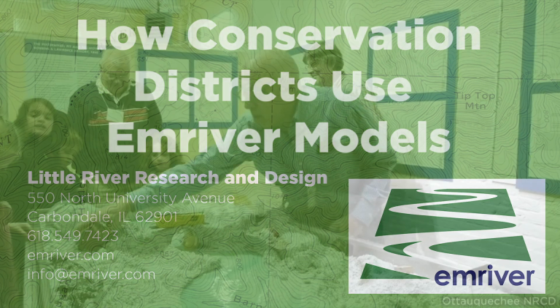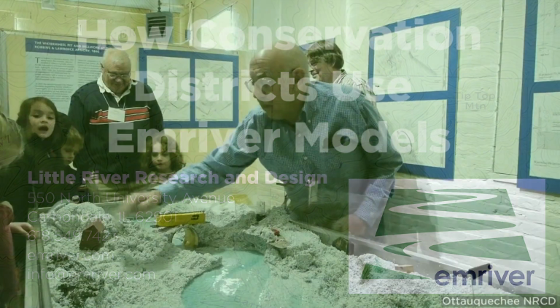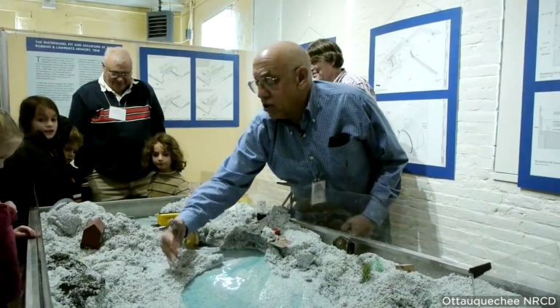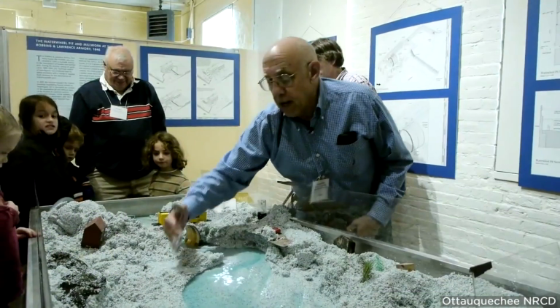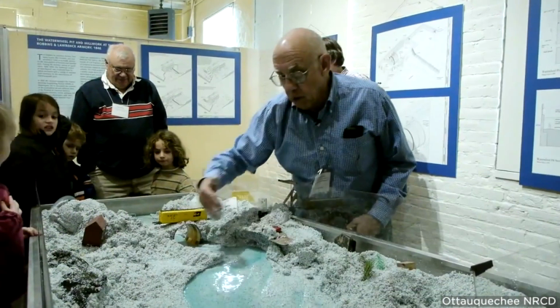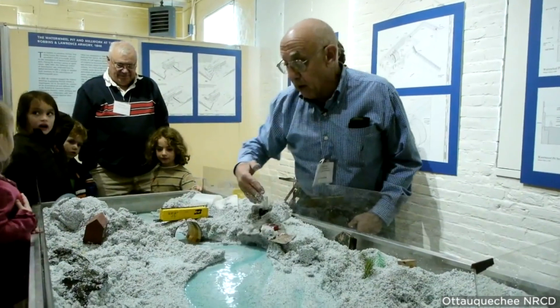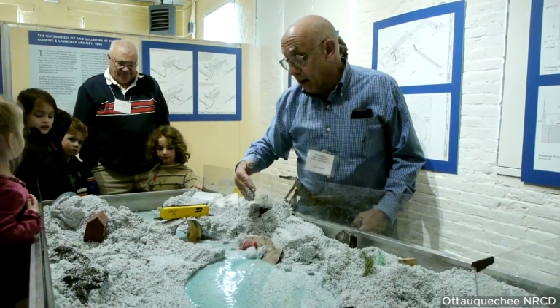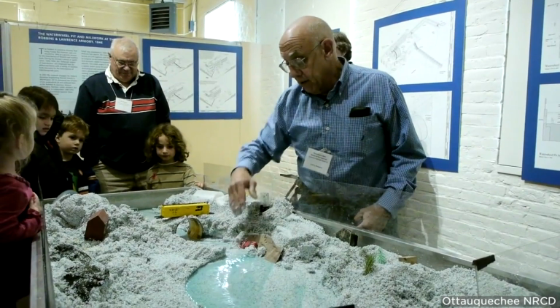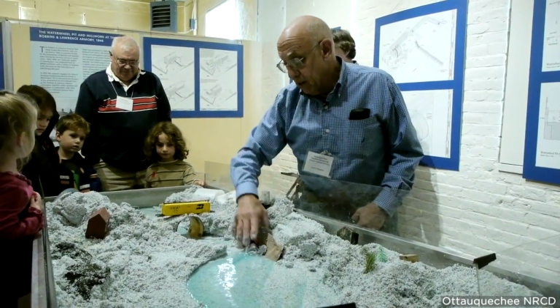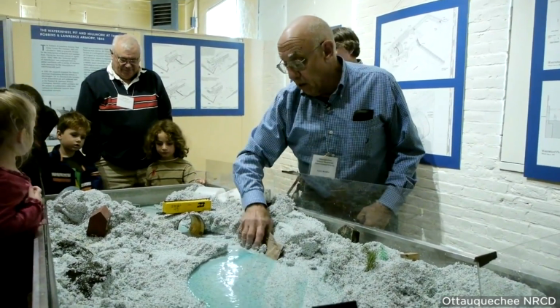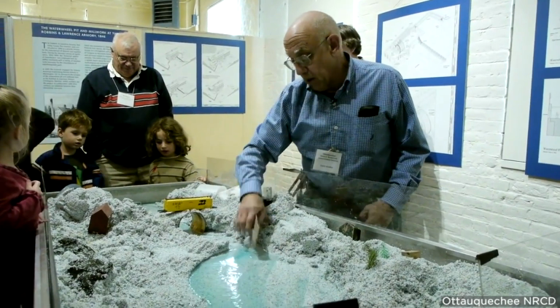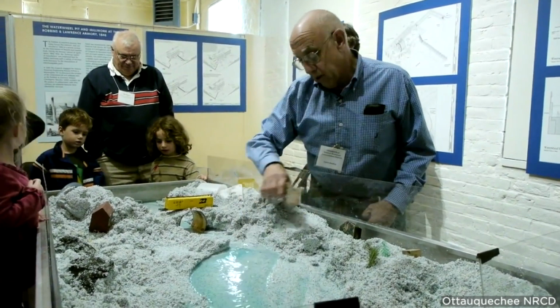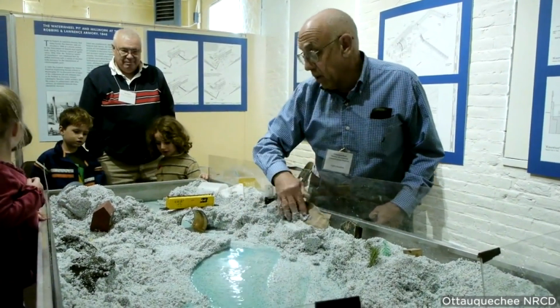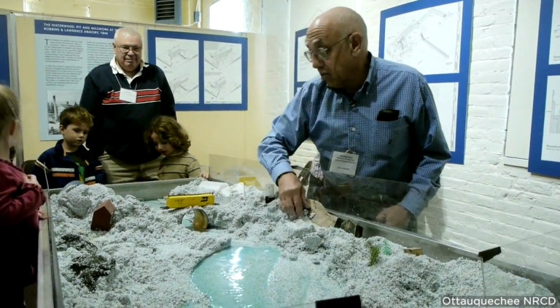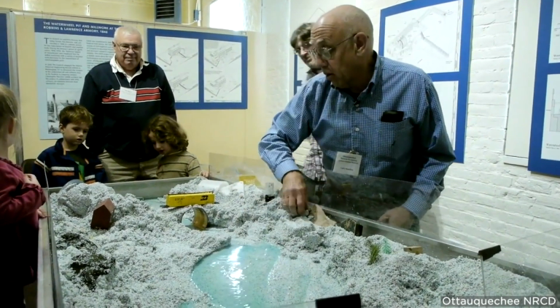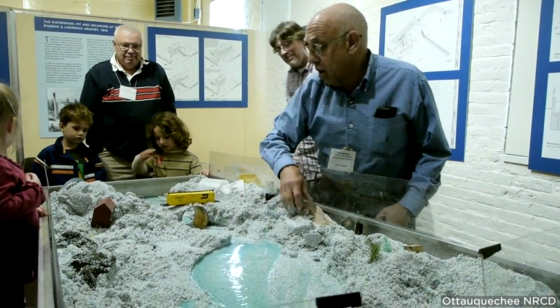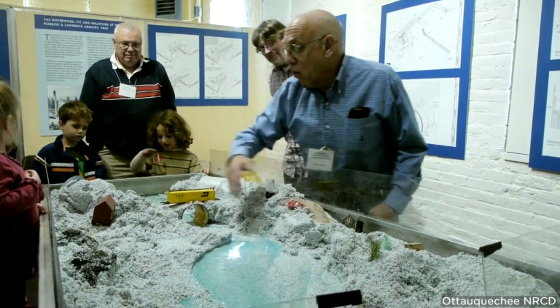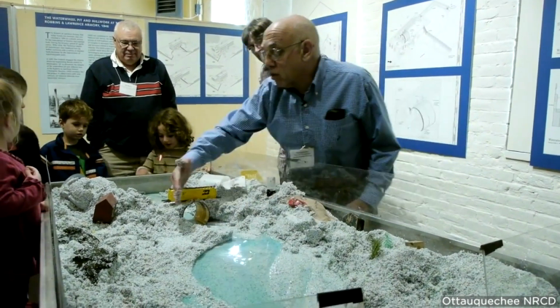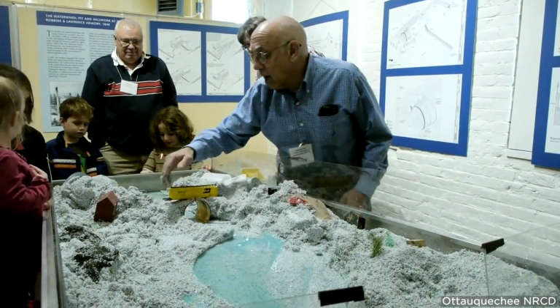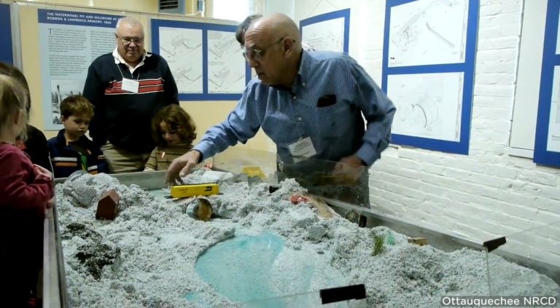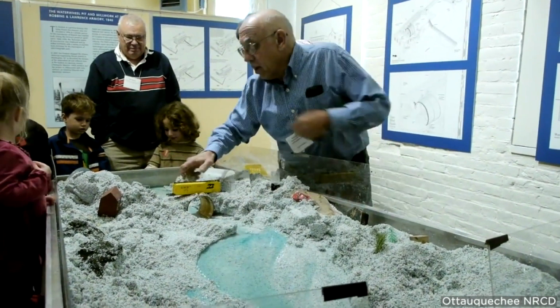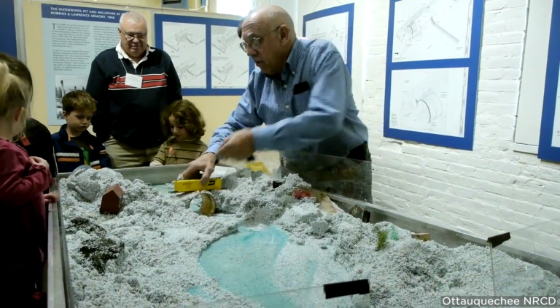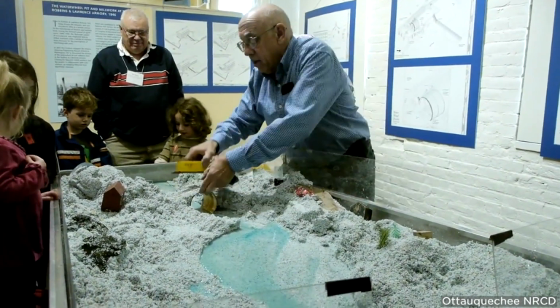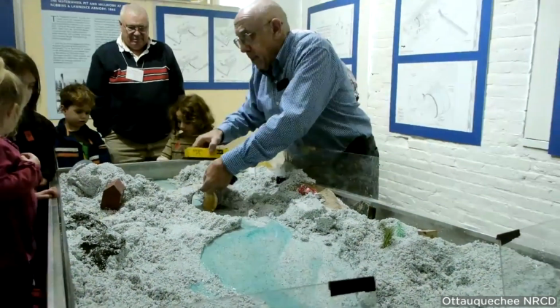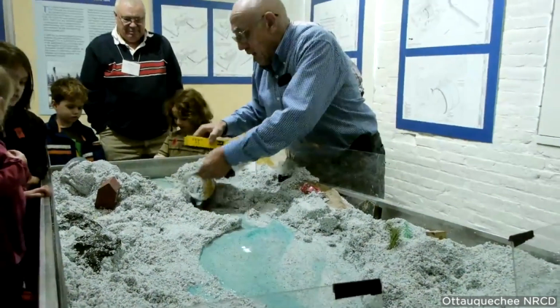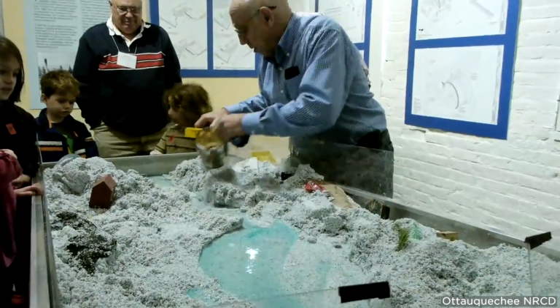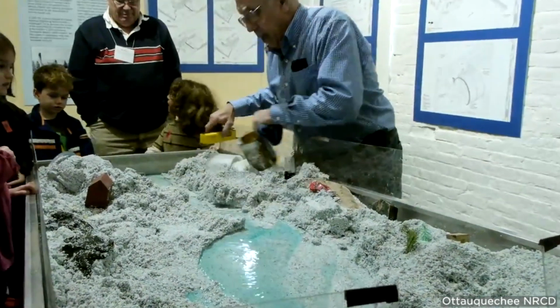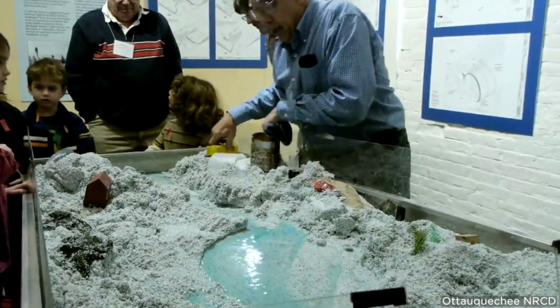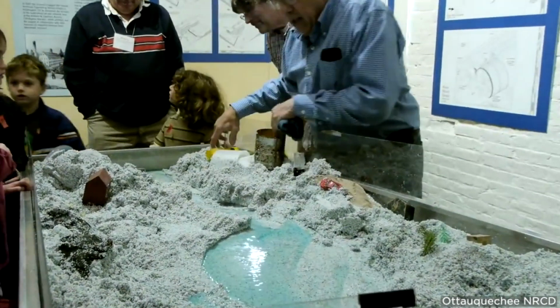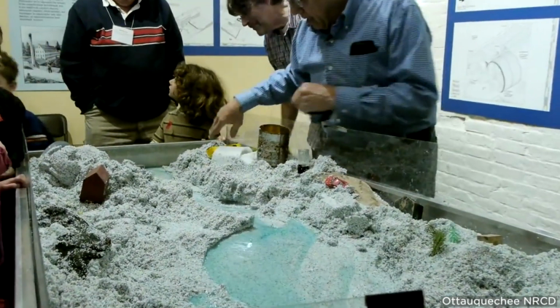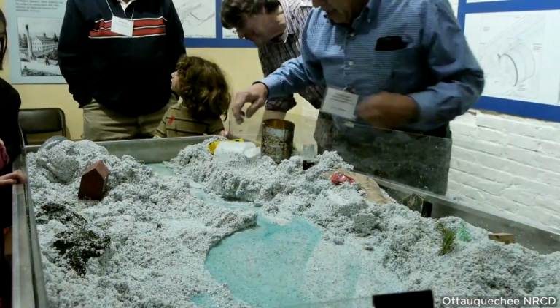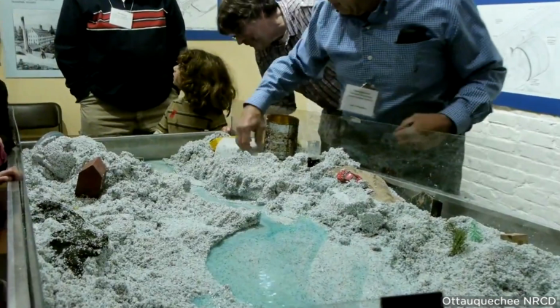Our river models are amazing for demonstrations and teaching about erosion, river conservation, and floodplain management.